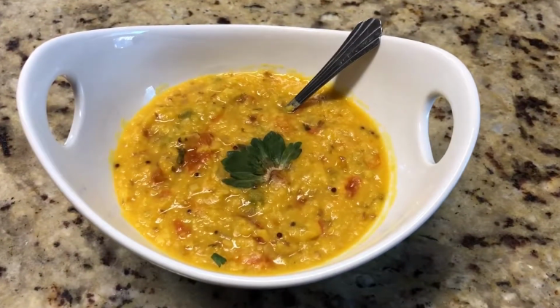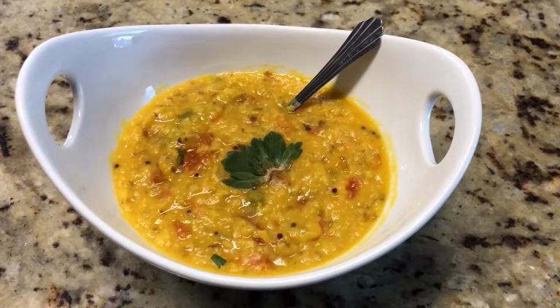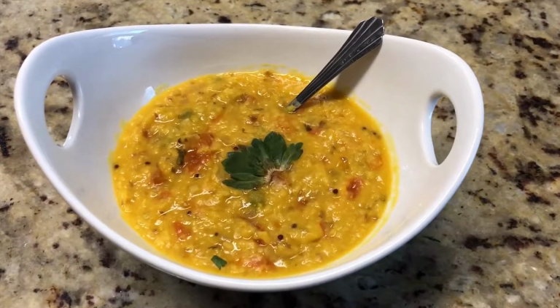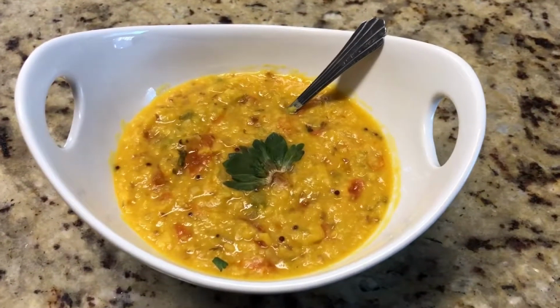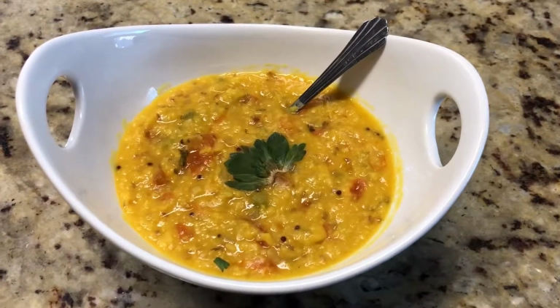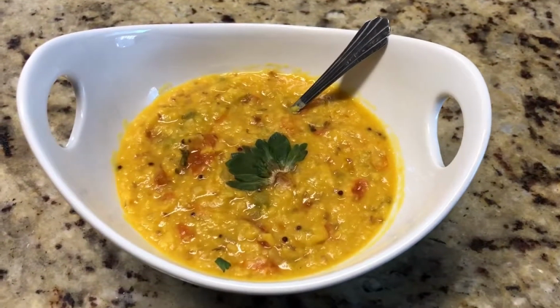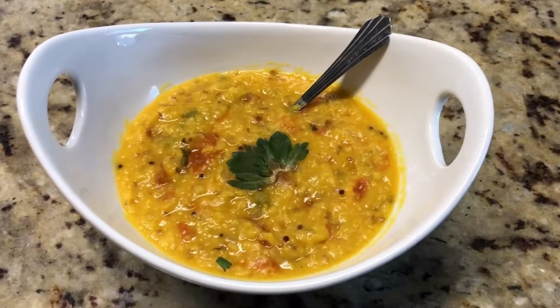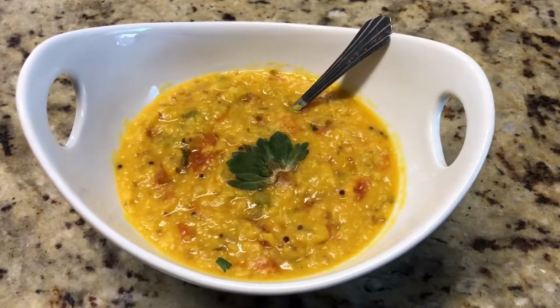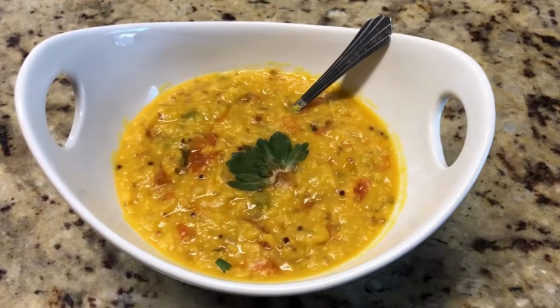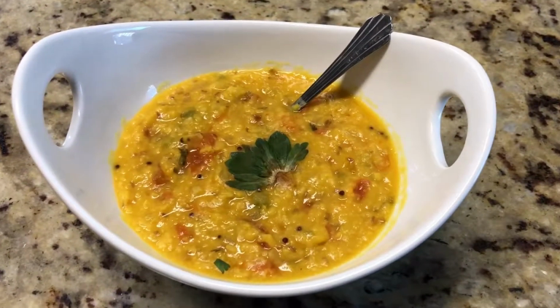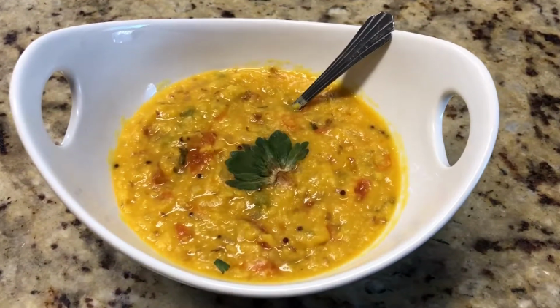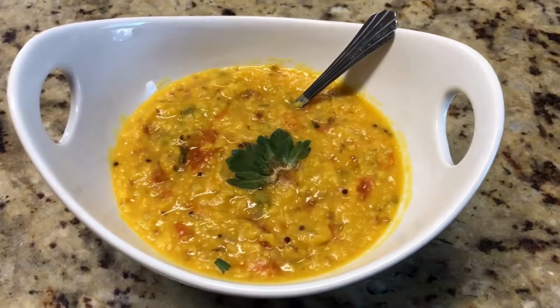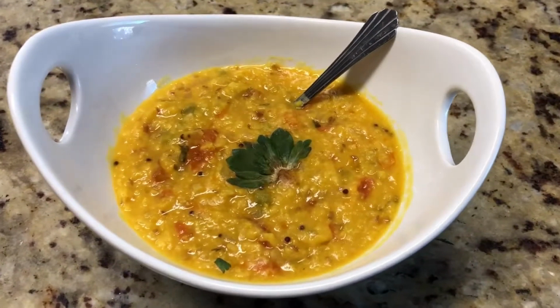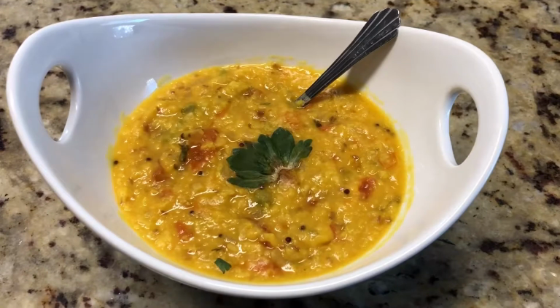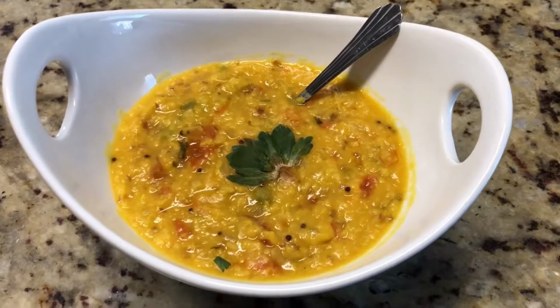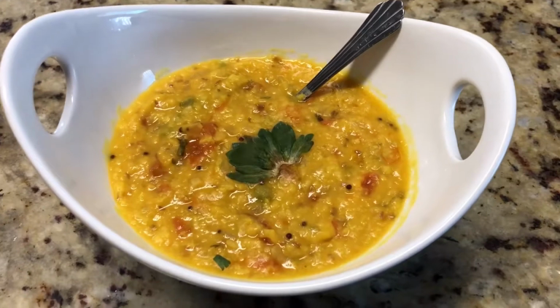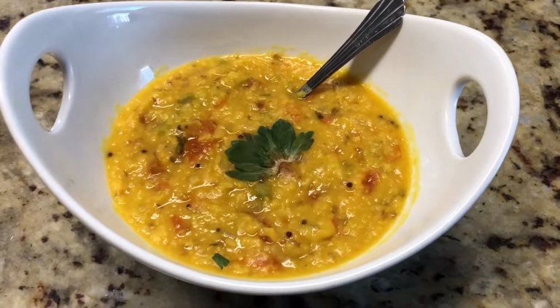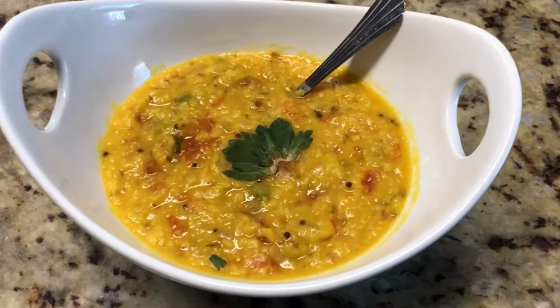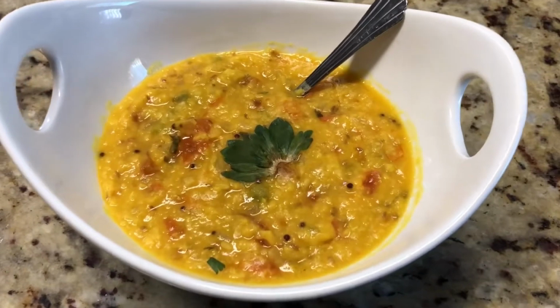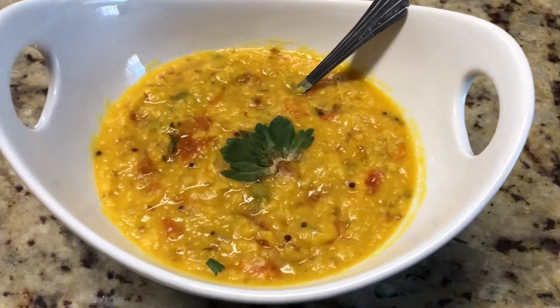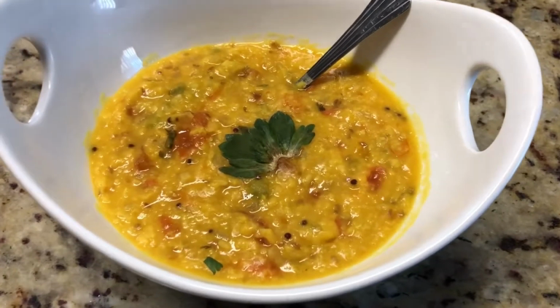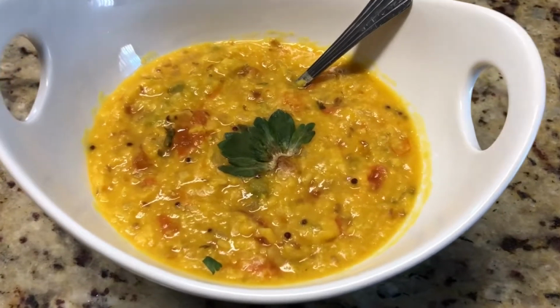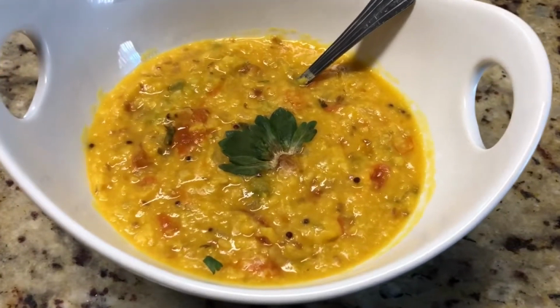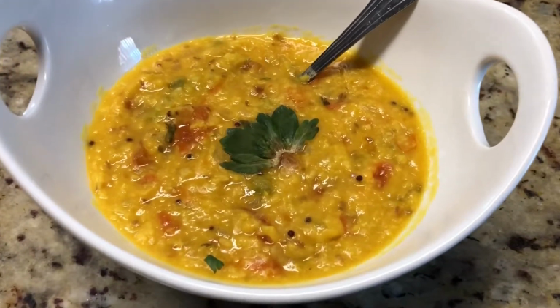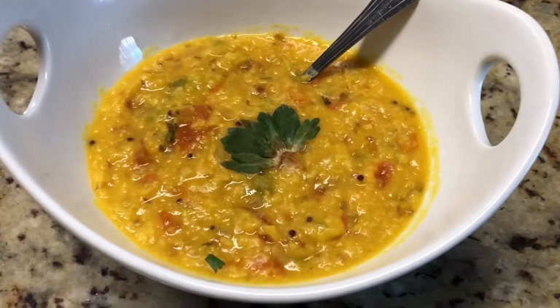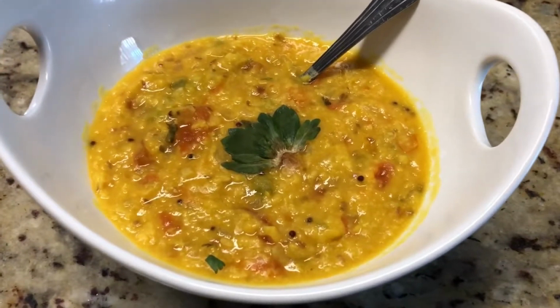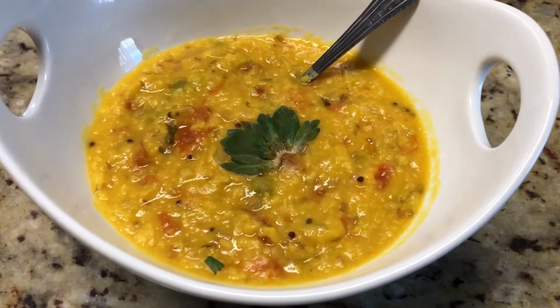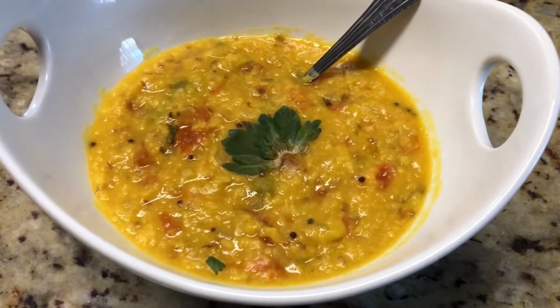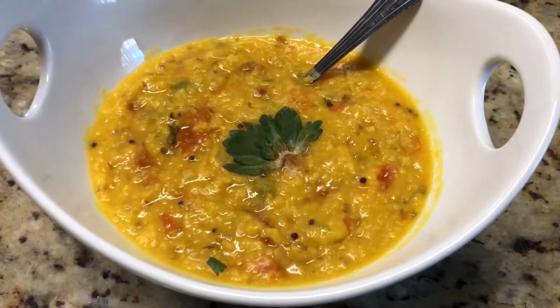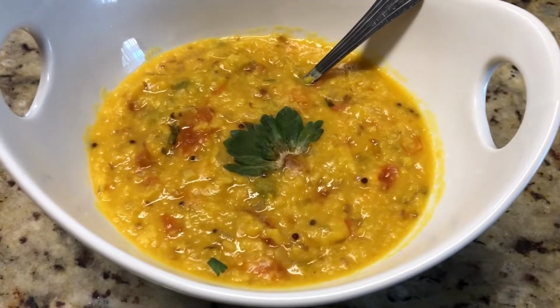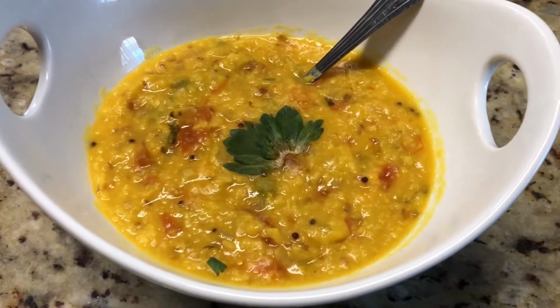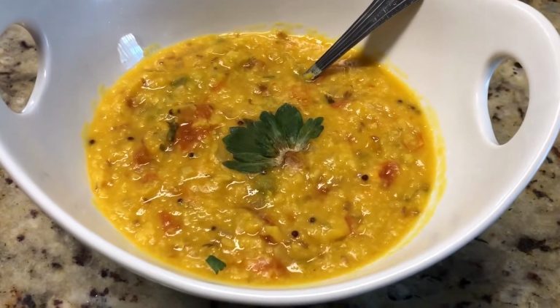You can serve this with tomato rice or coconut rice. You can find those recipes on our channel.